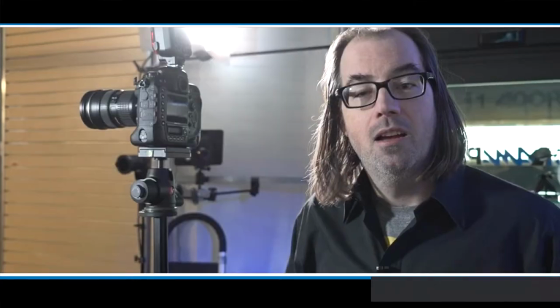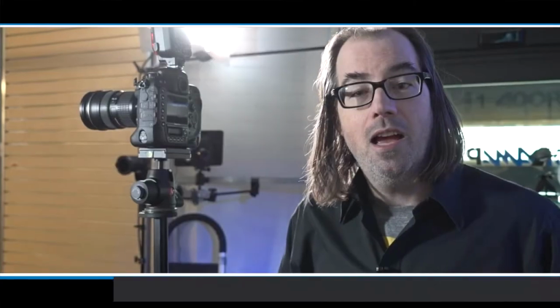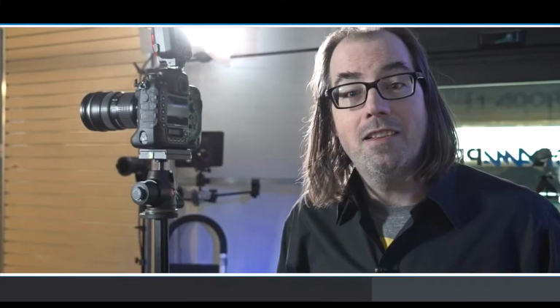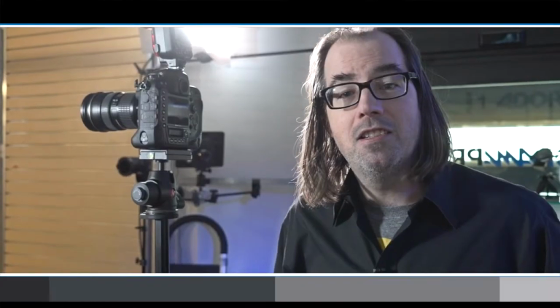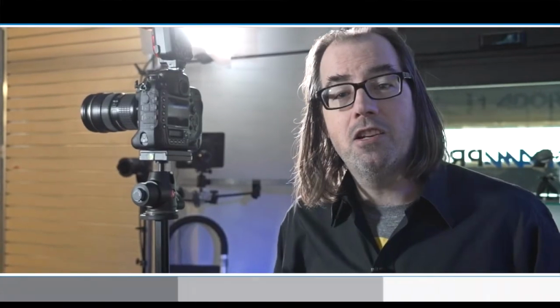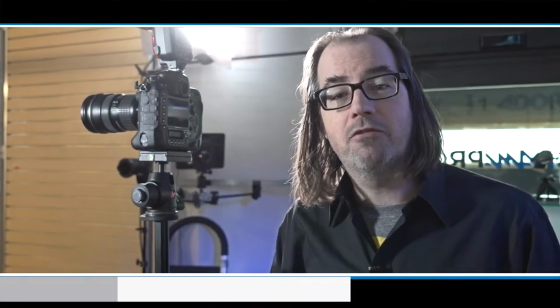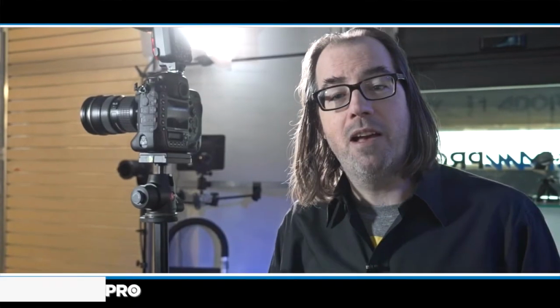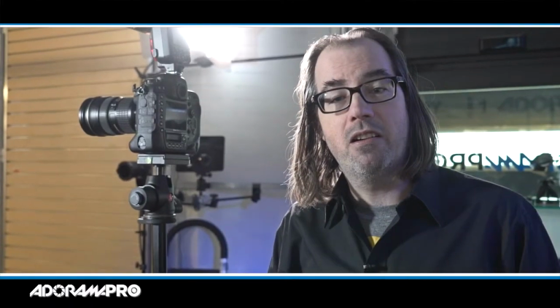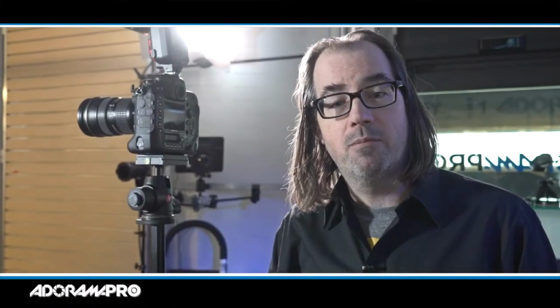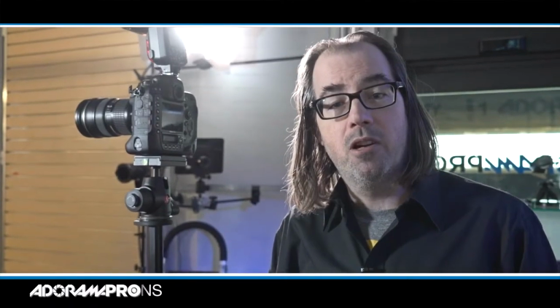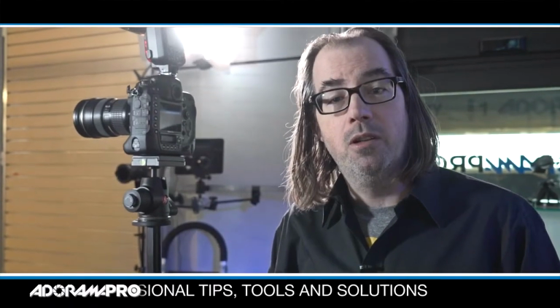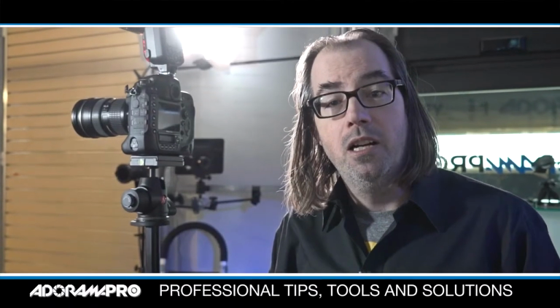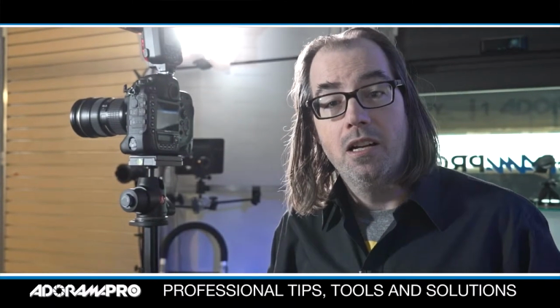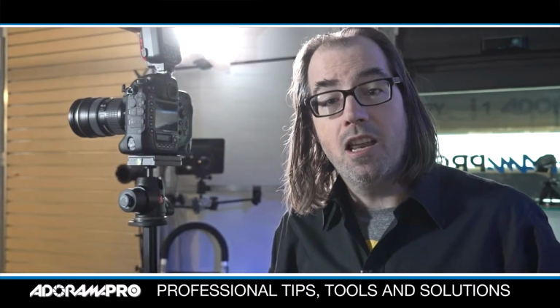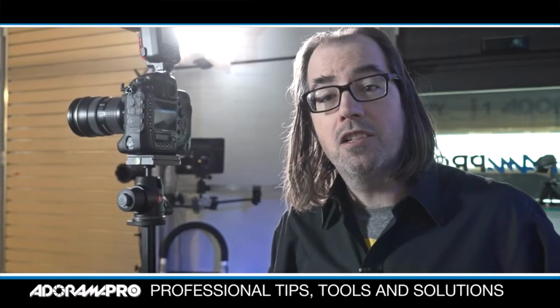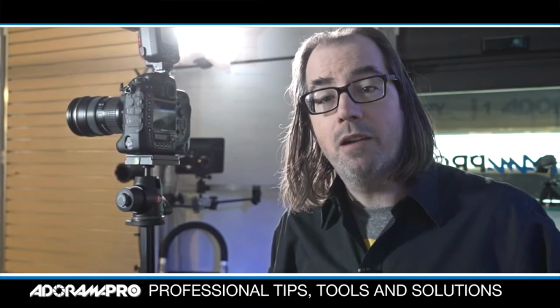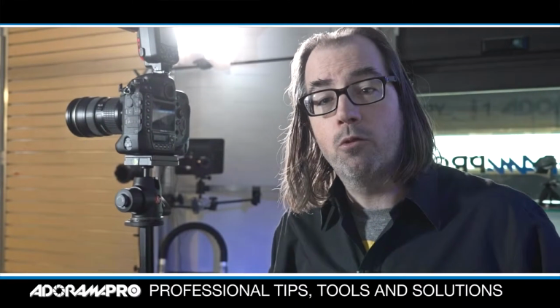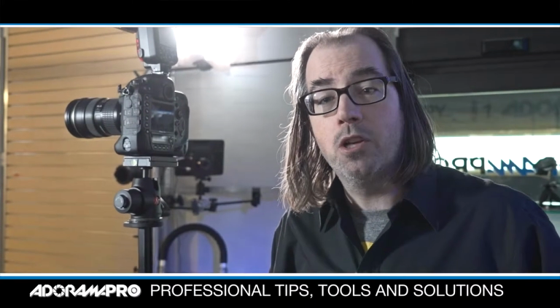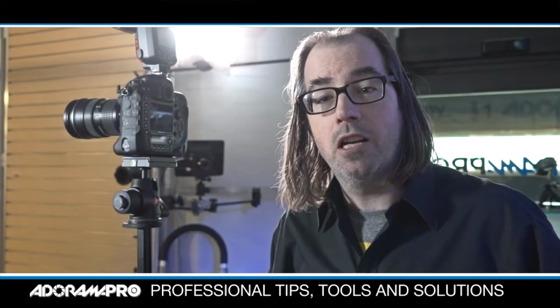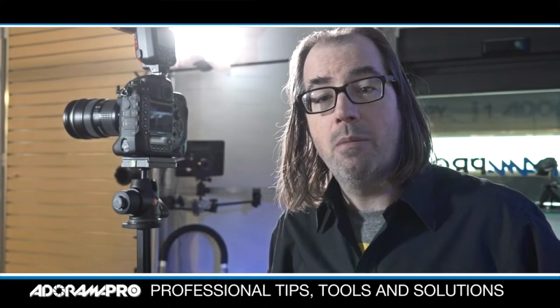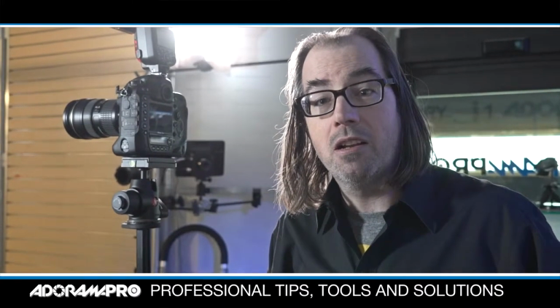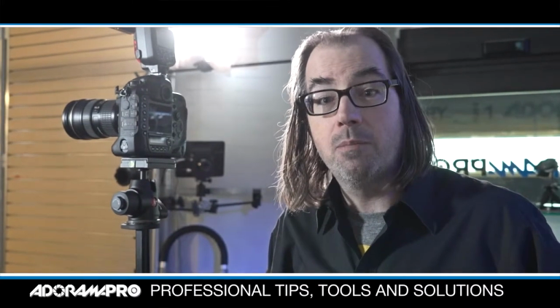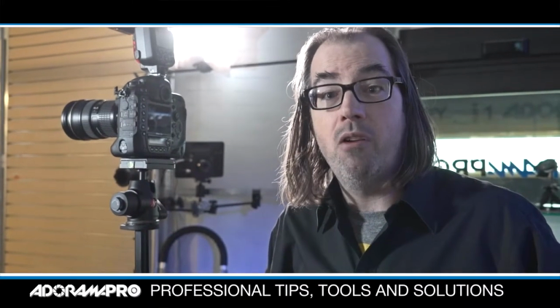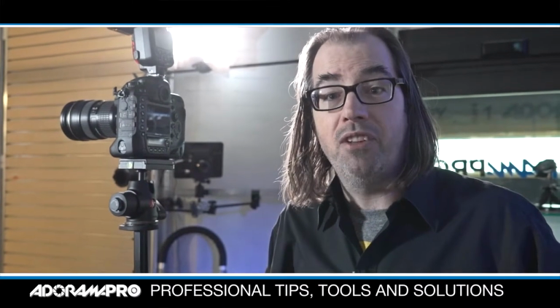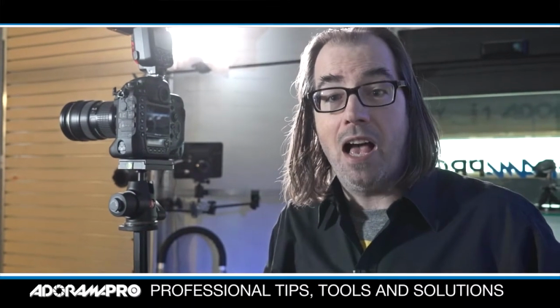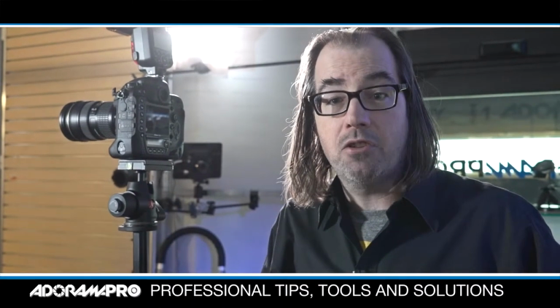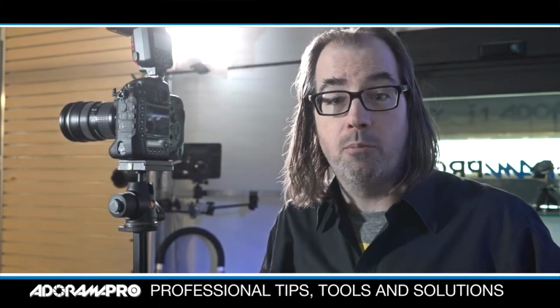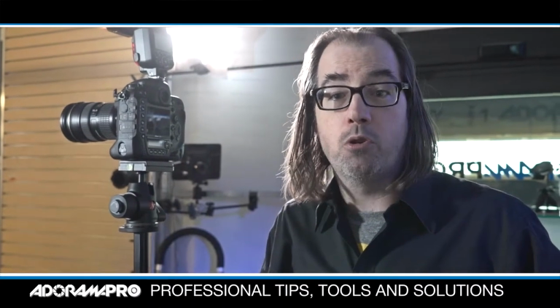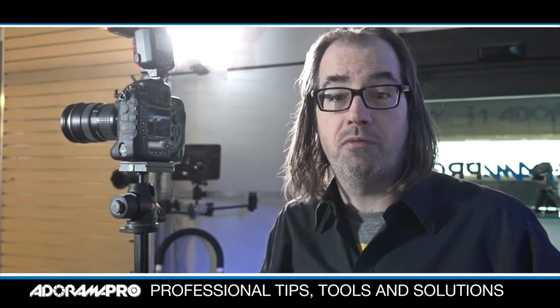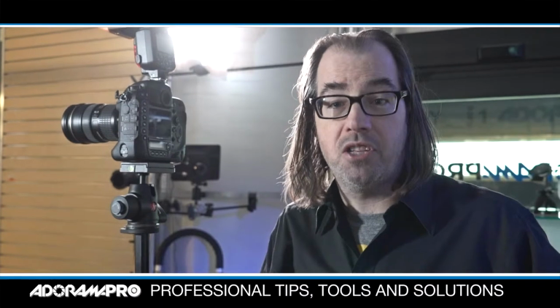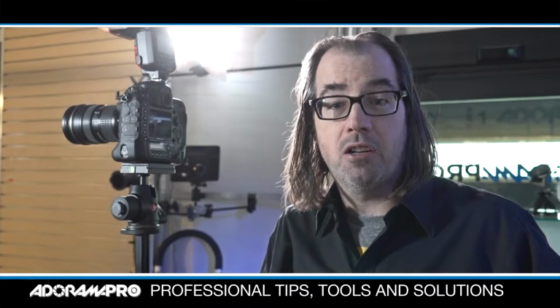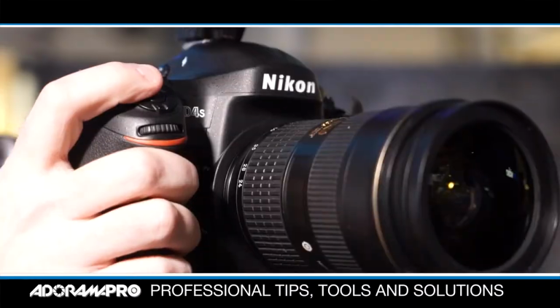Hey, this is Daniel from AdoramaPro. Today on set we're talking about small flash for portrait photography.